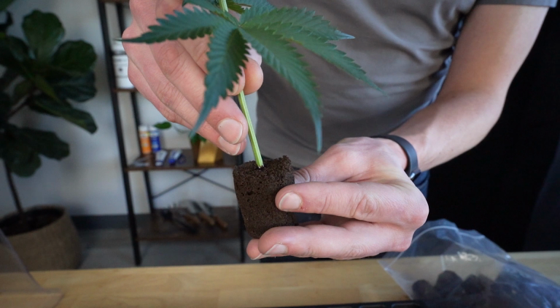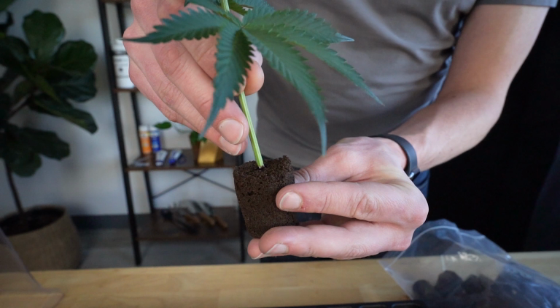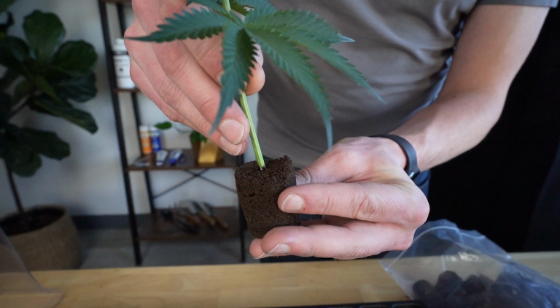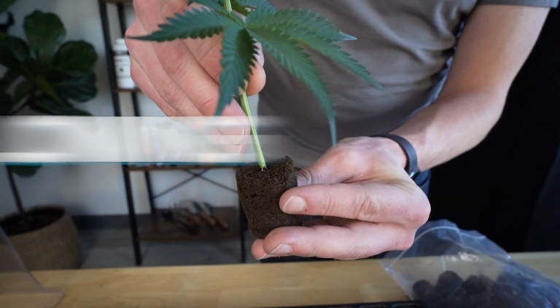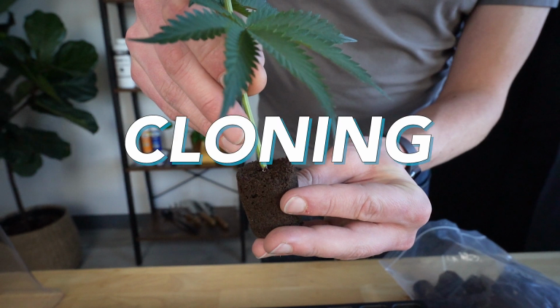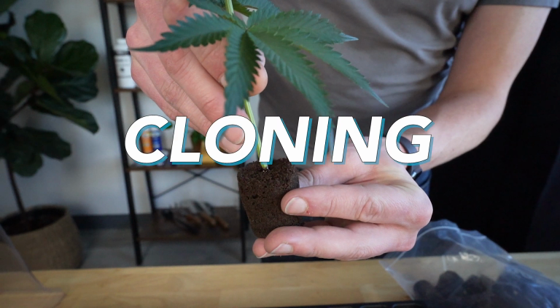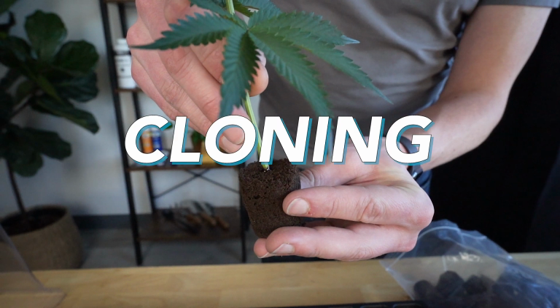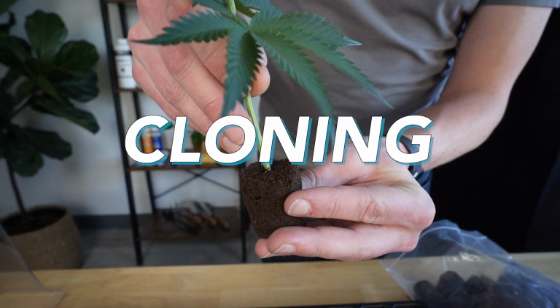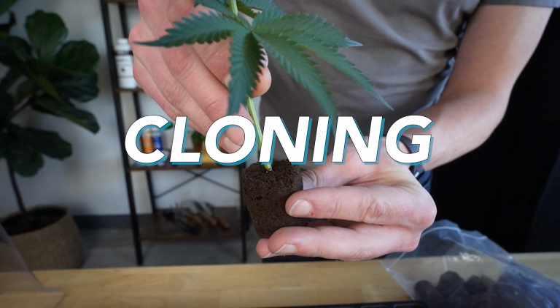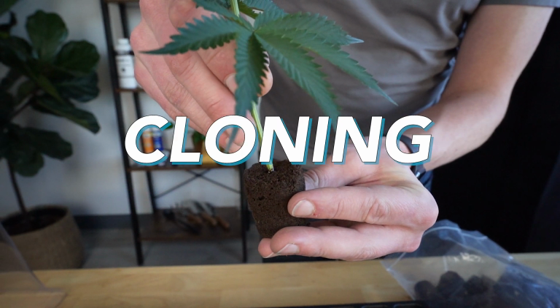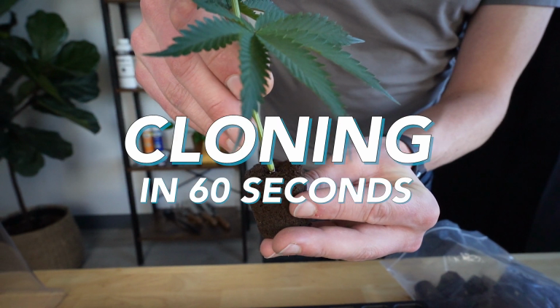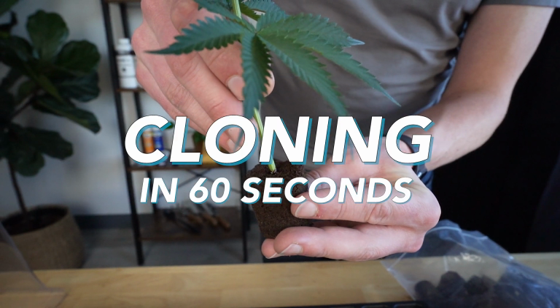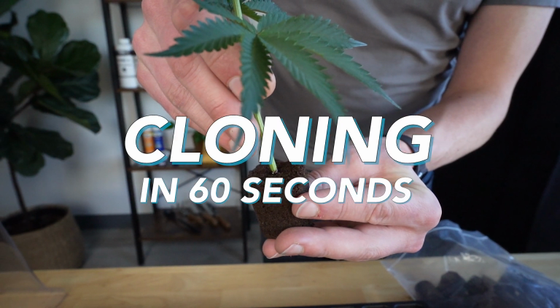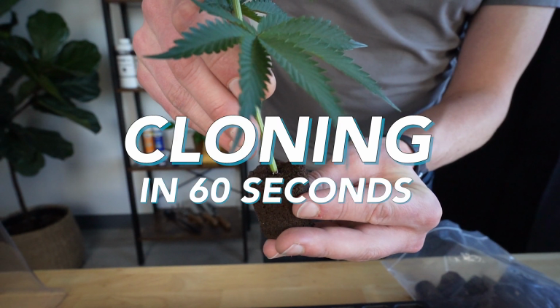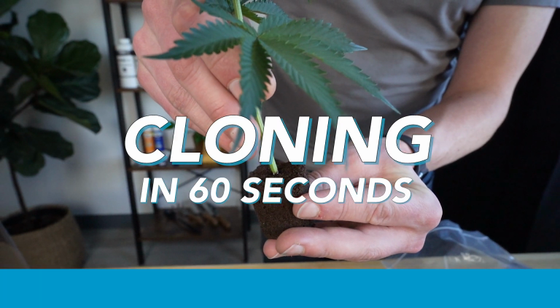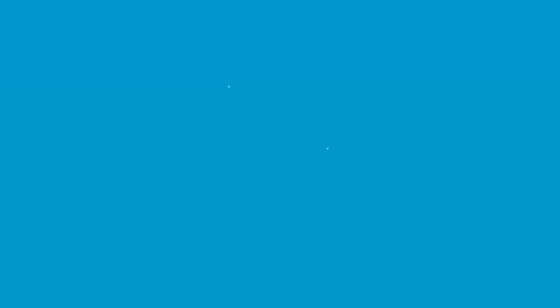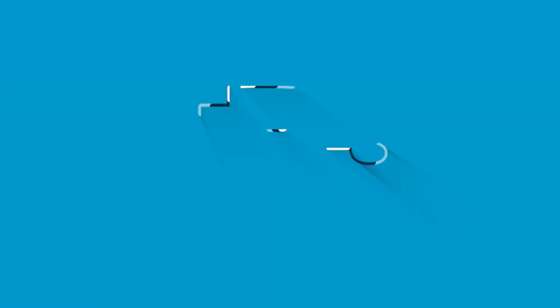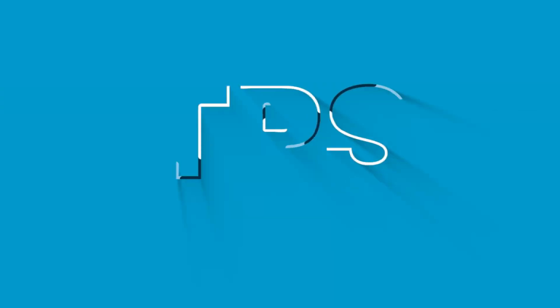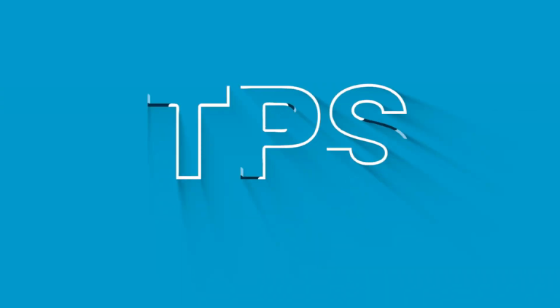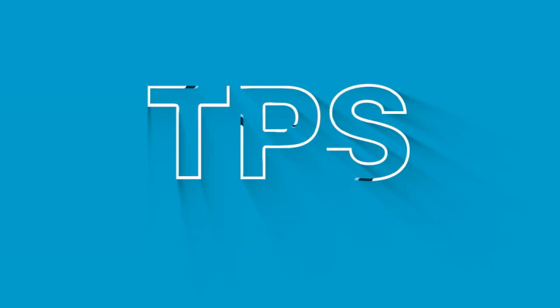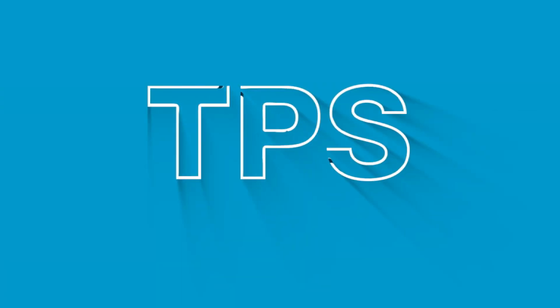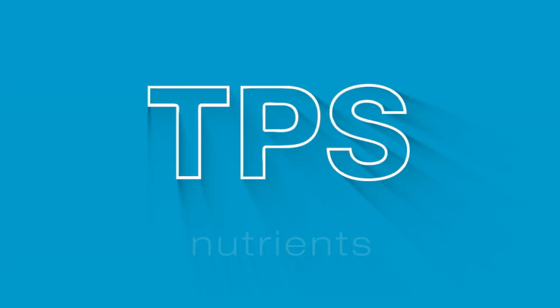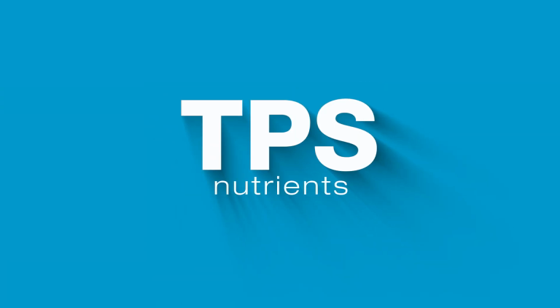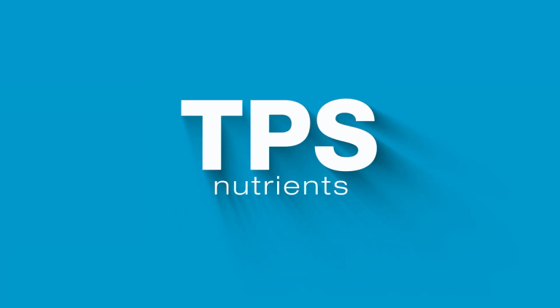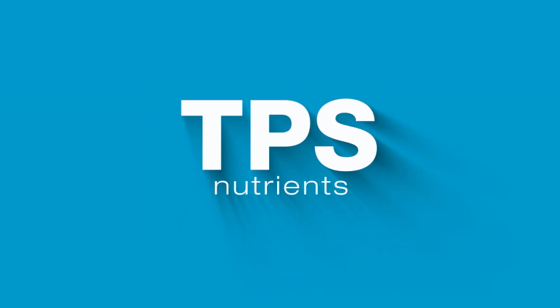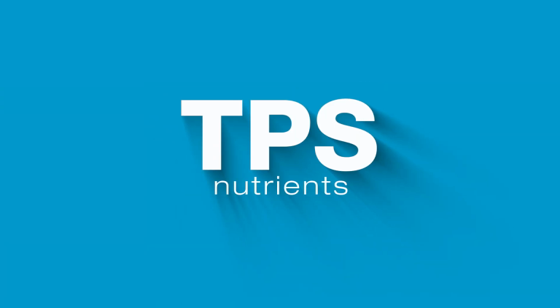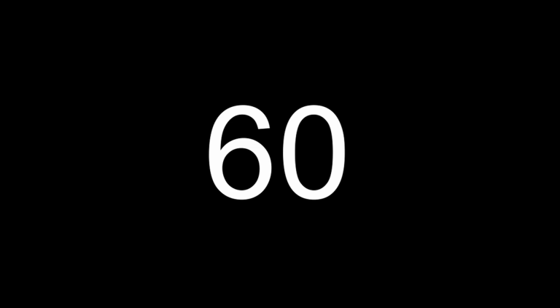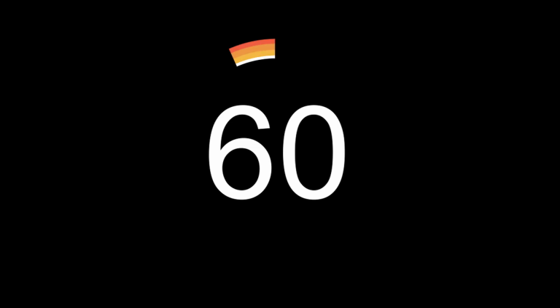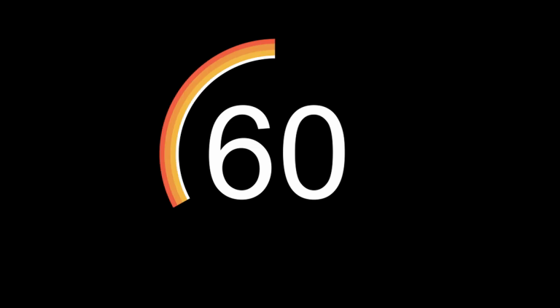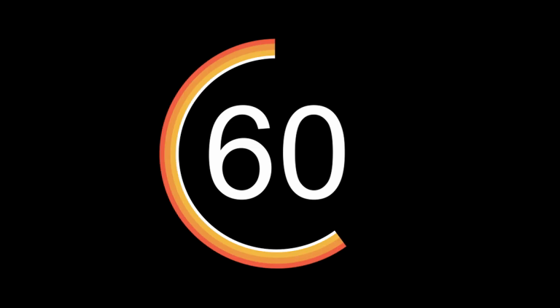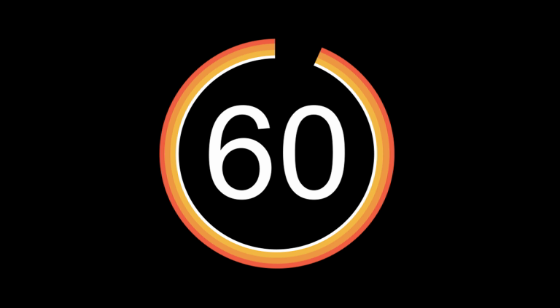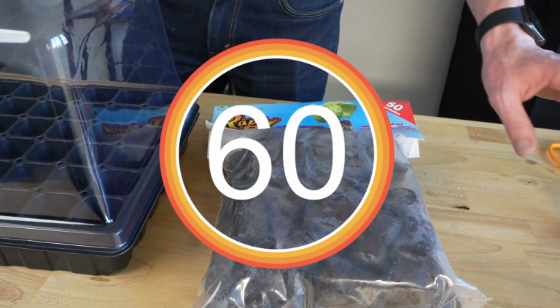This is Cloning with Rooting Cubes in 60 Seconds, brought to you by TPS Nutrients. Let's start the clock.